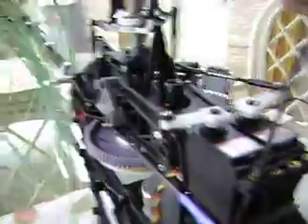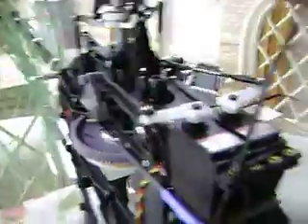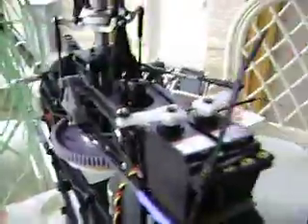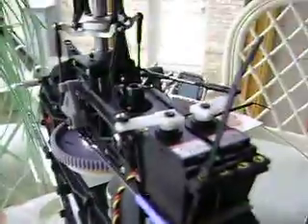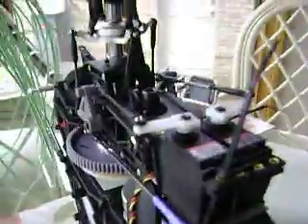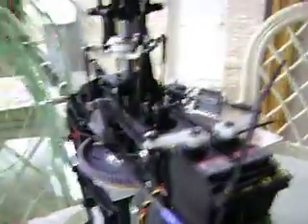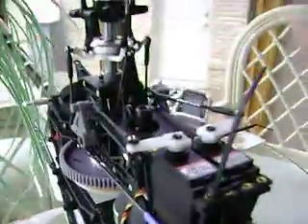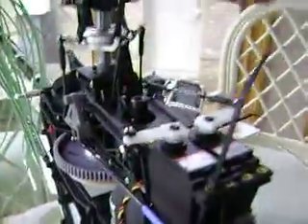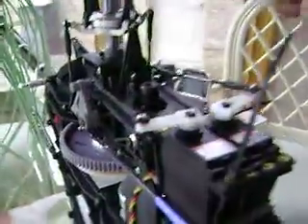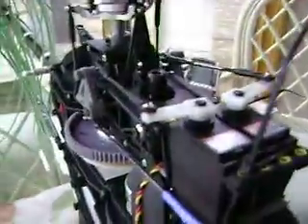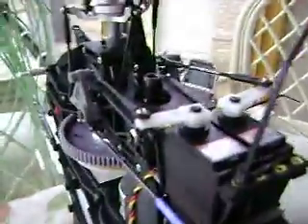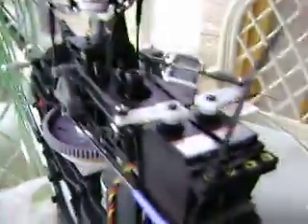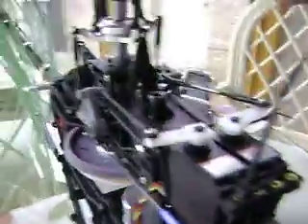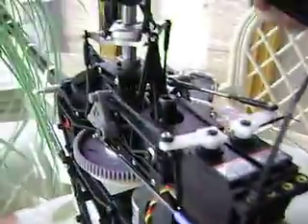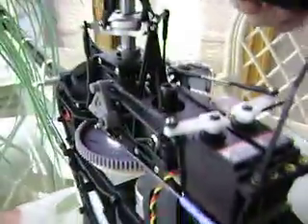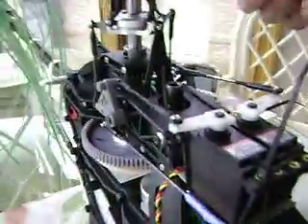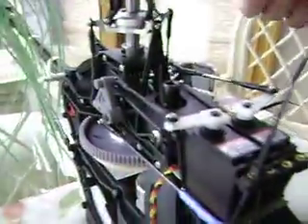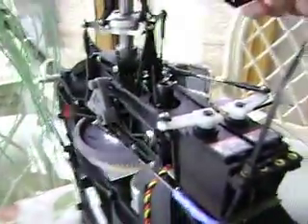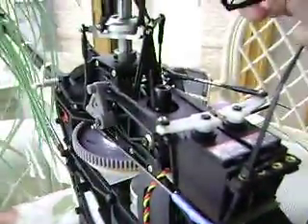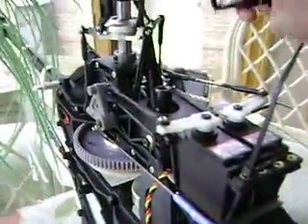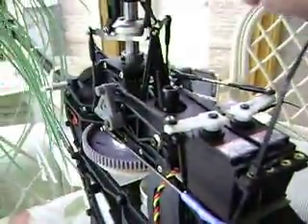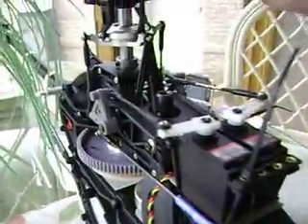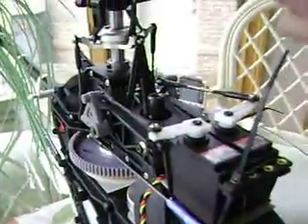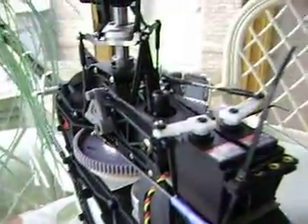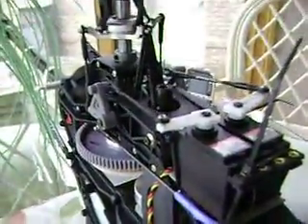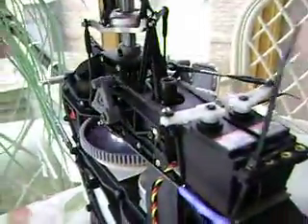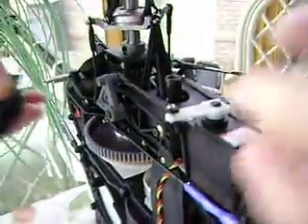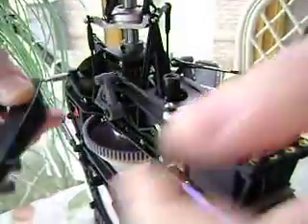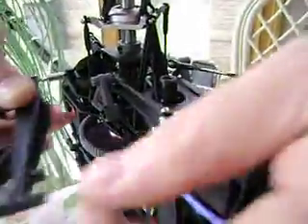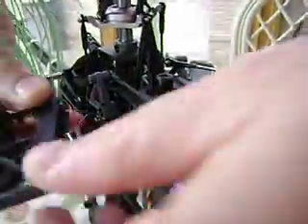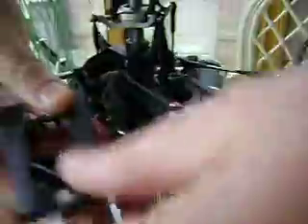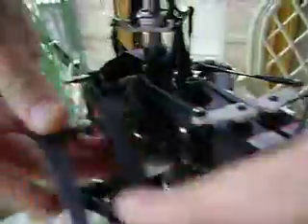This is how I converted my Raptor 50 from mechanical mixing to electrical mixing.